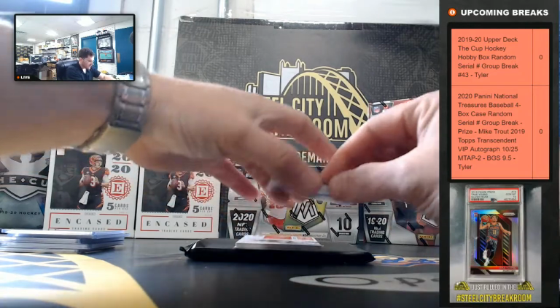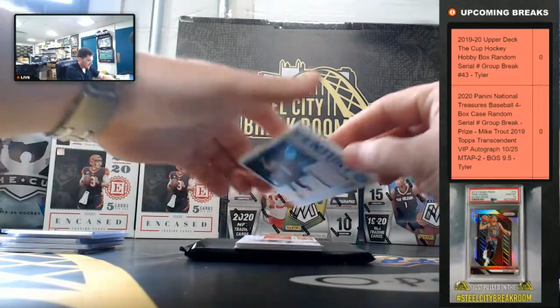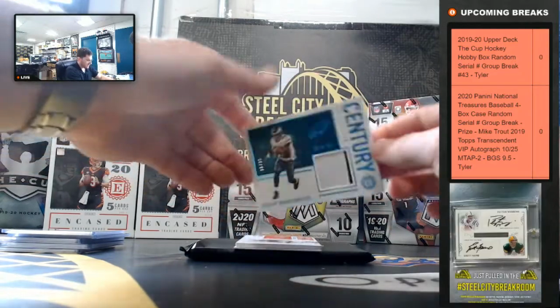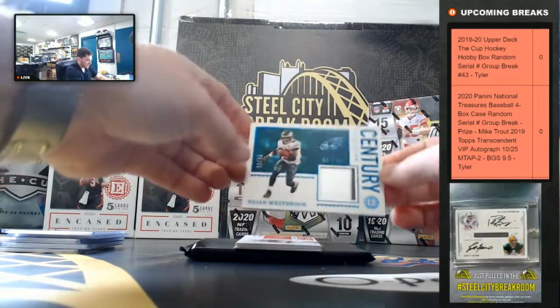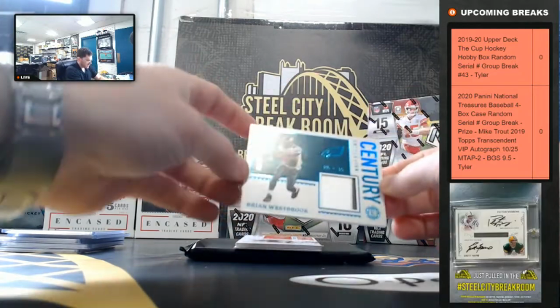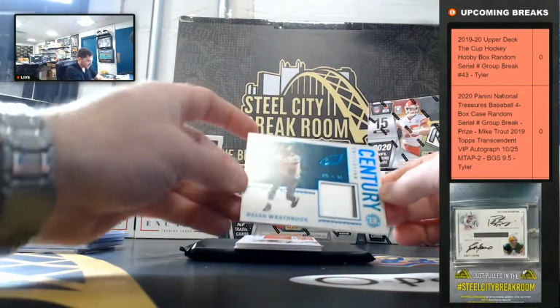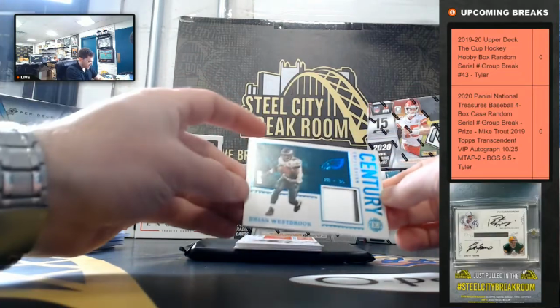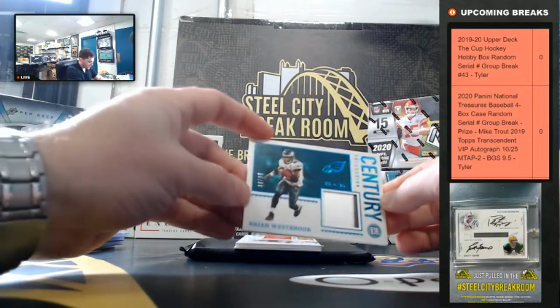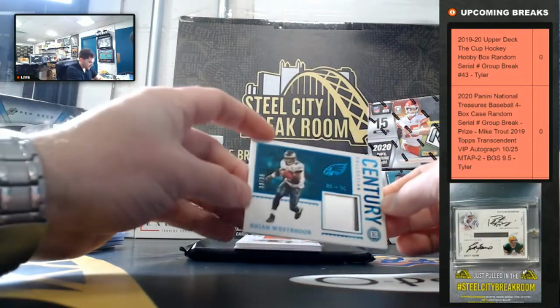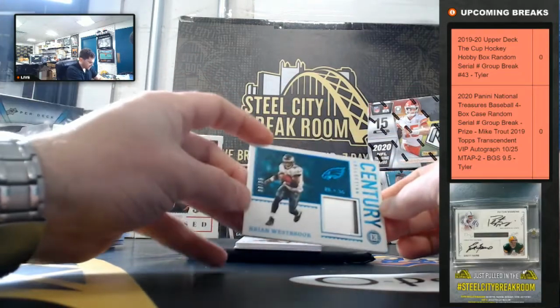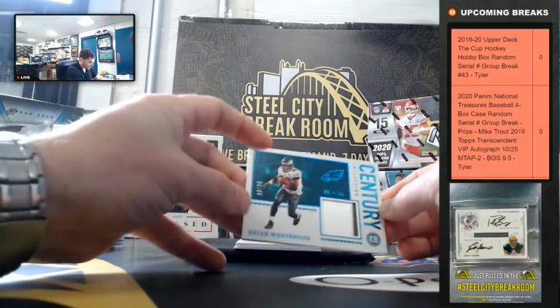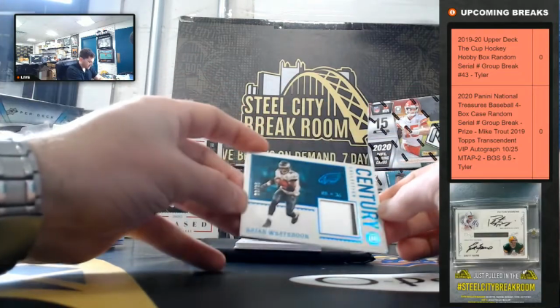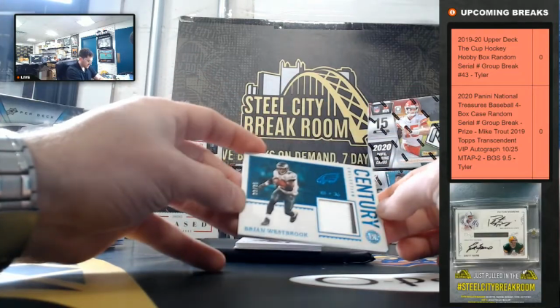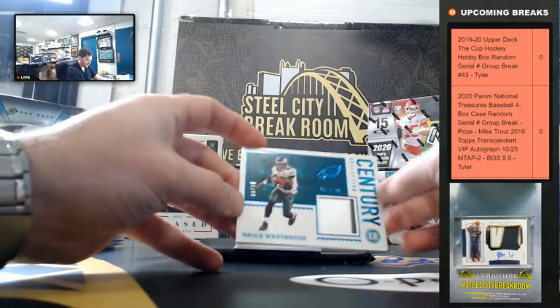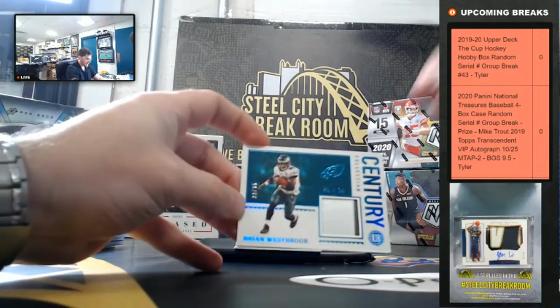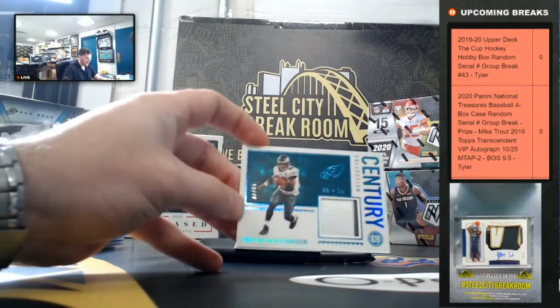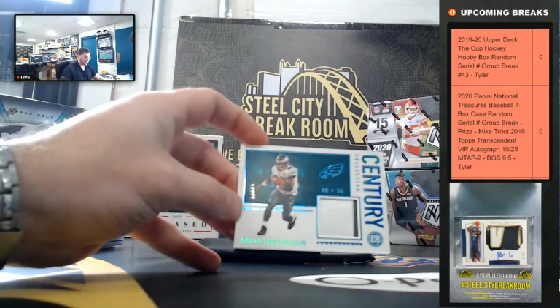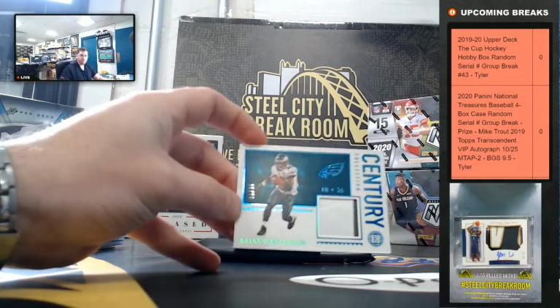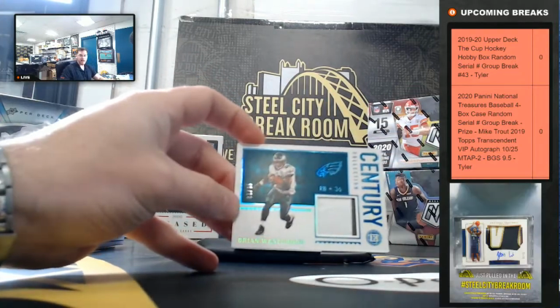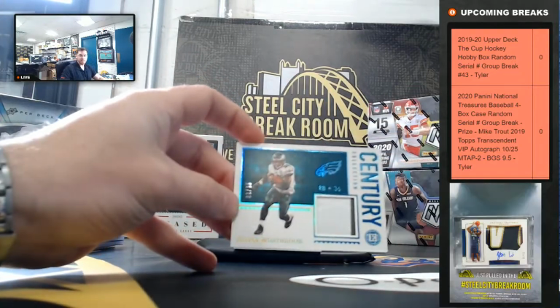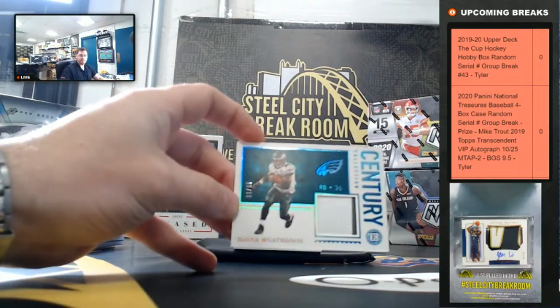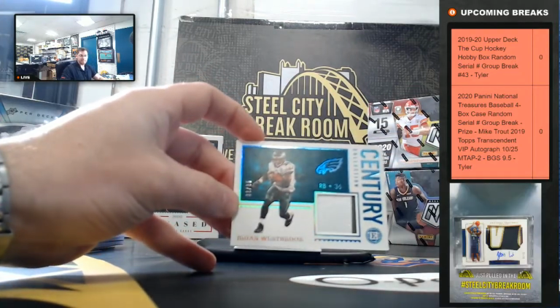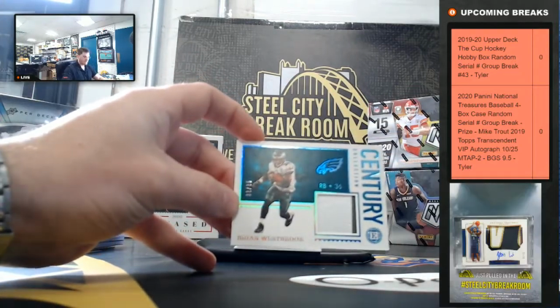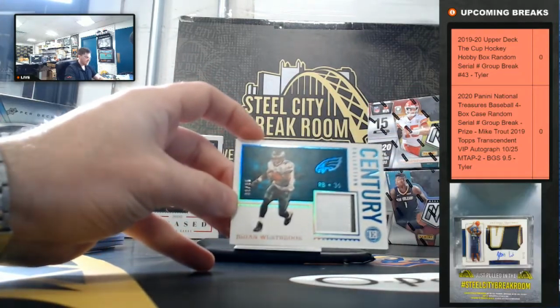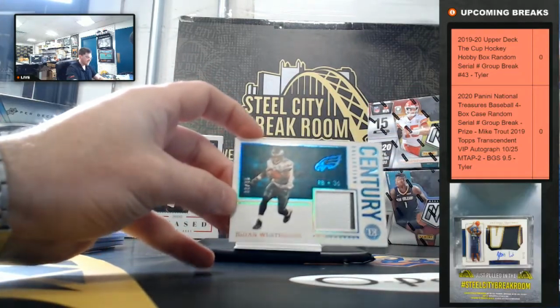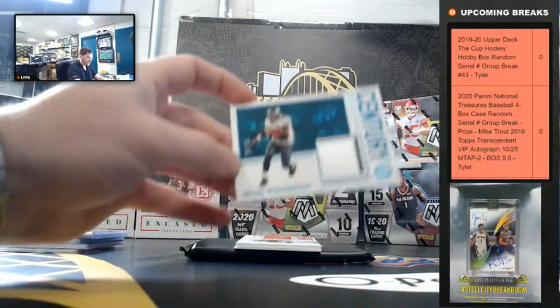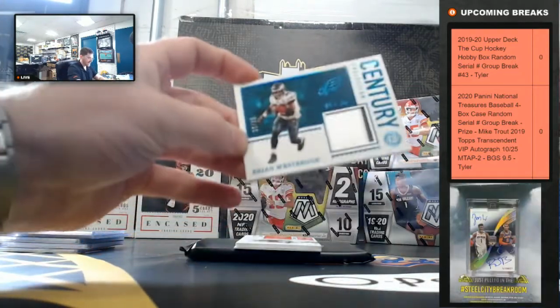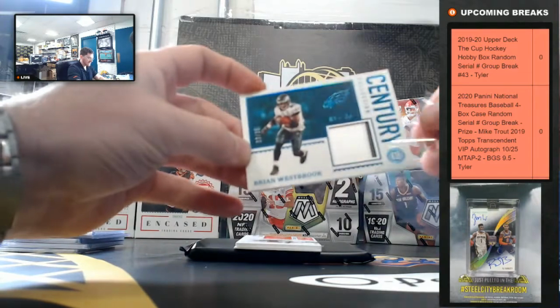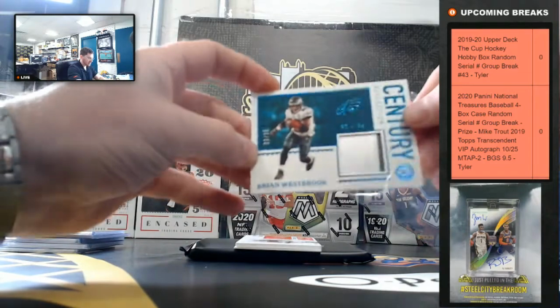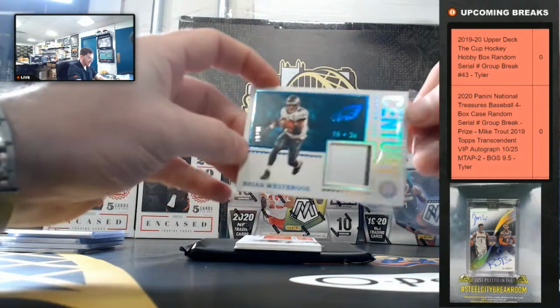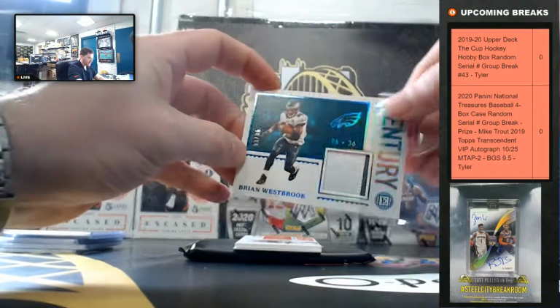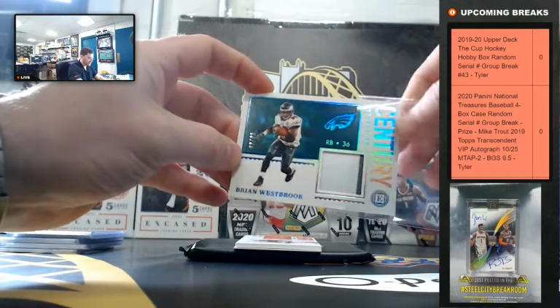Brian Westbrook, it's on a 35. Two color patch, Brian Westbrook.